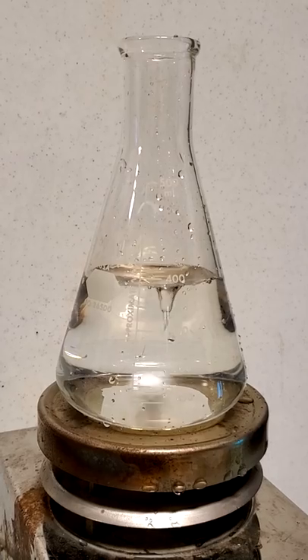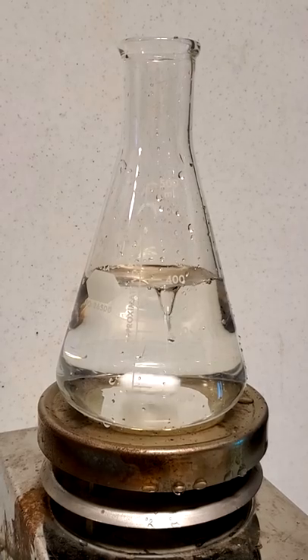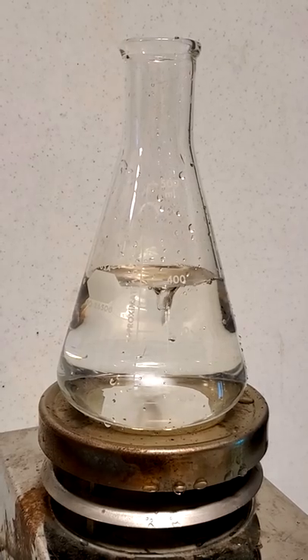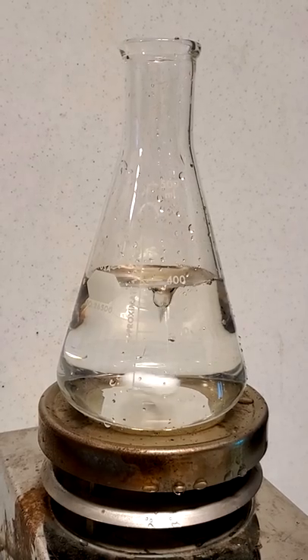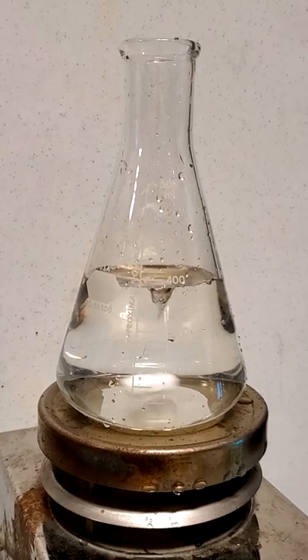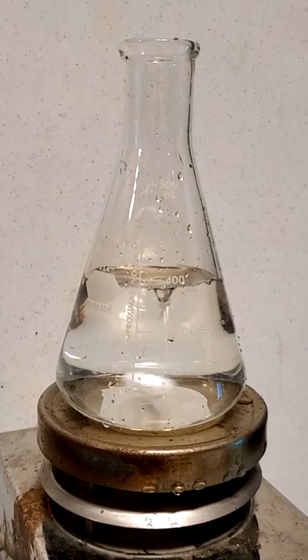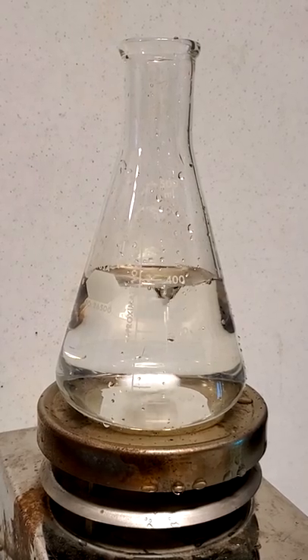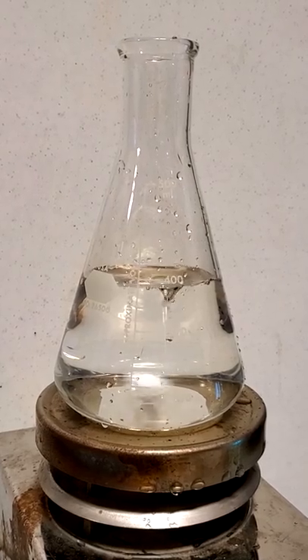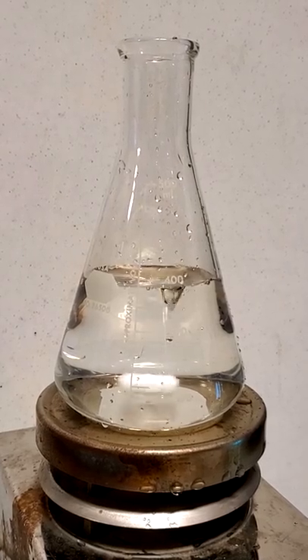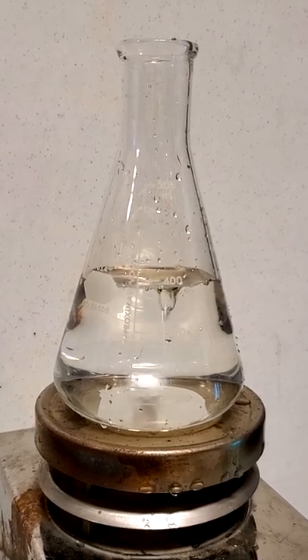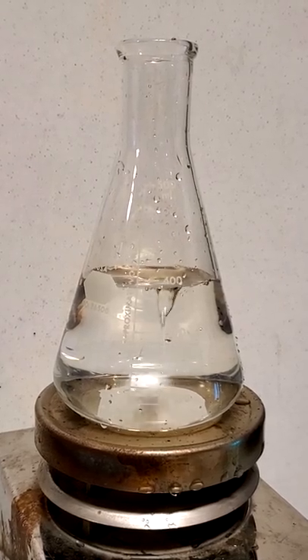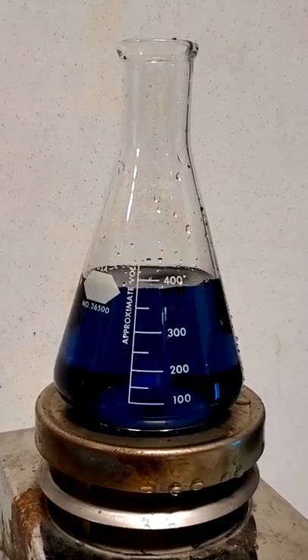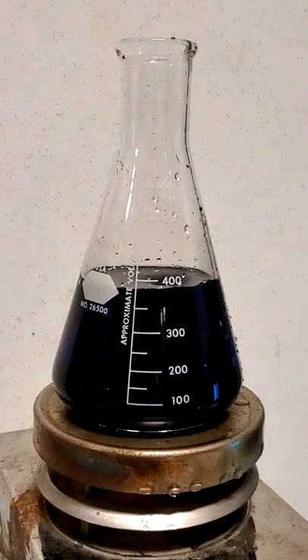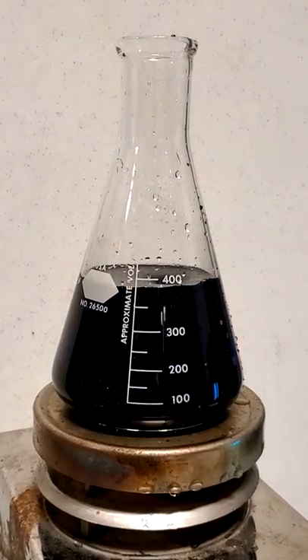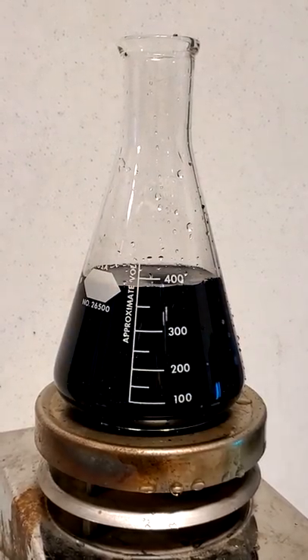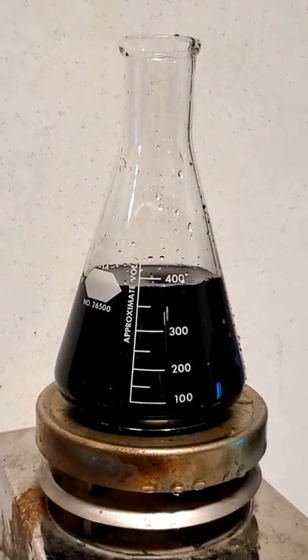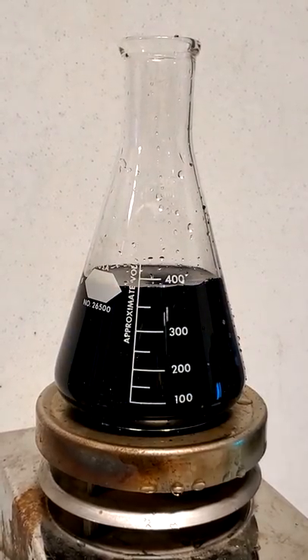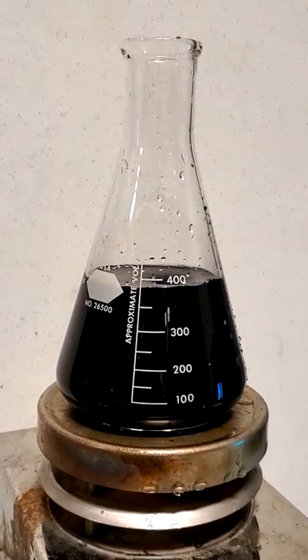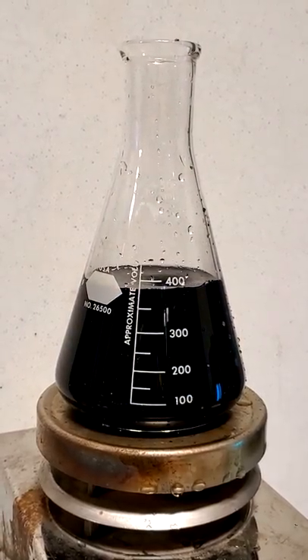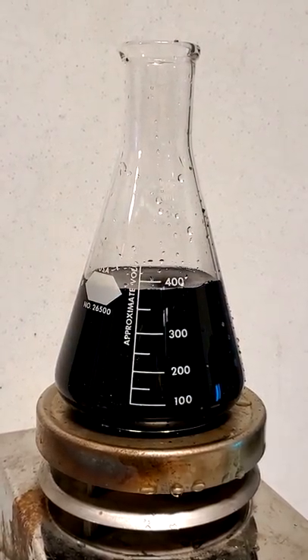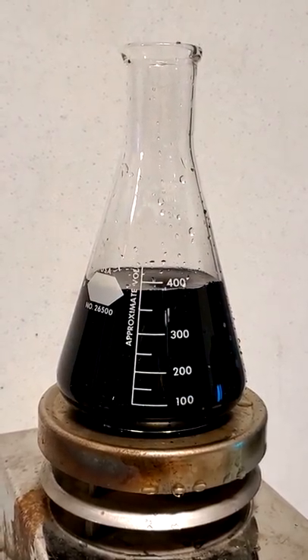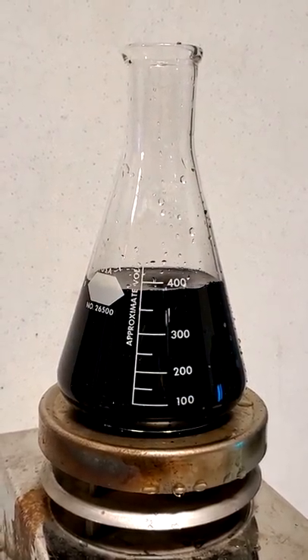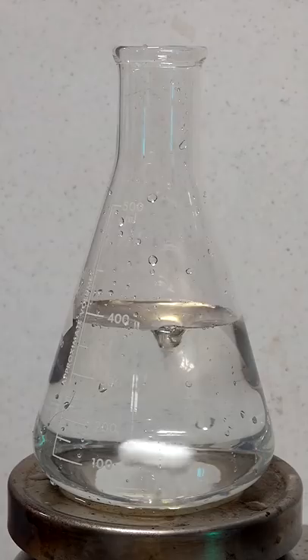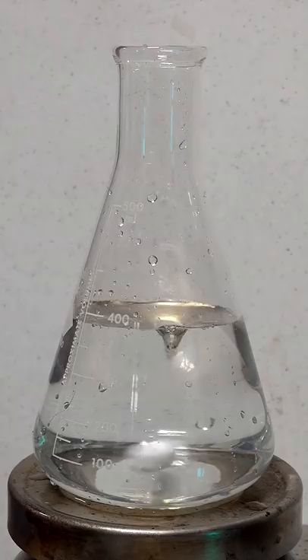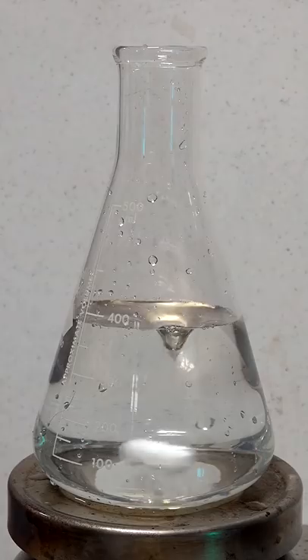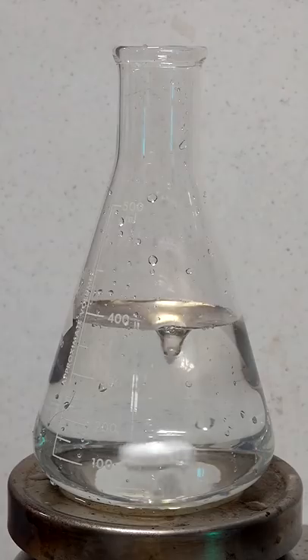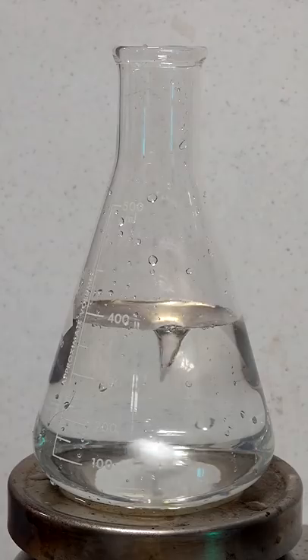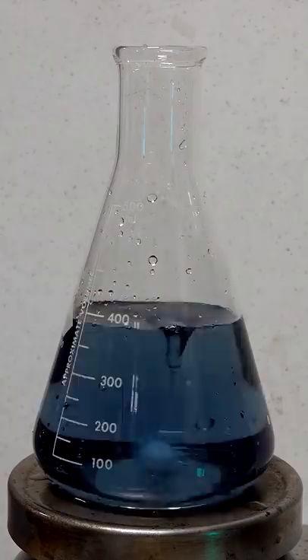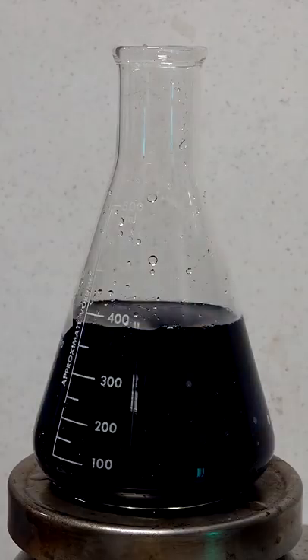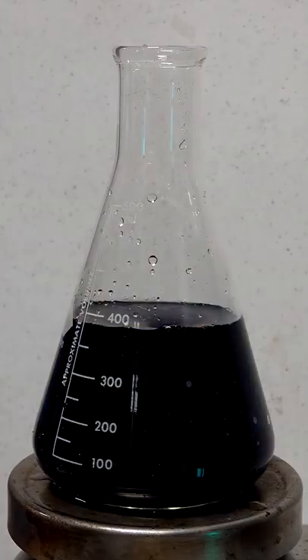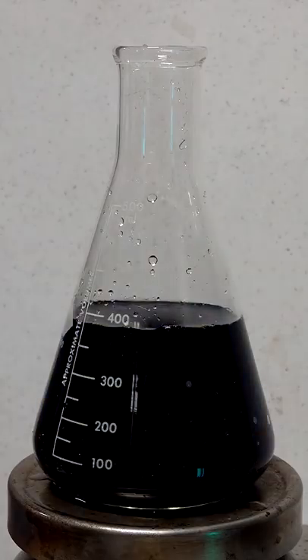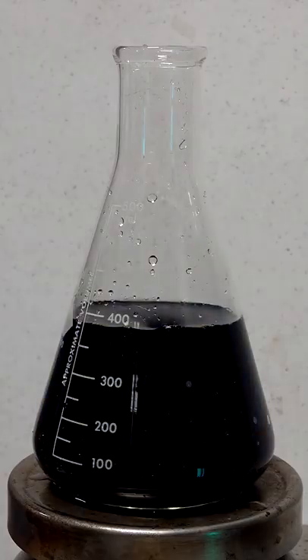Wait for it... That's not CGI, that's just a chemical clock reaction.